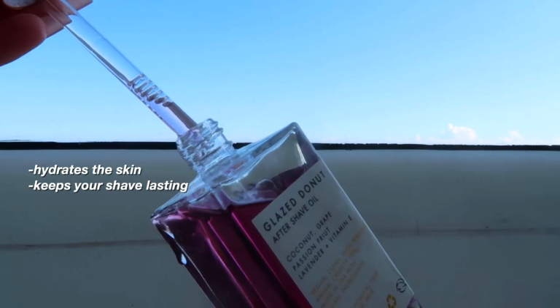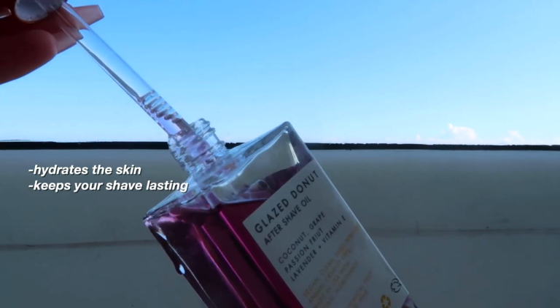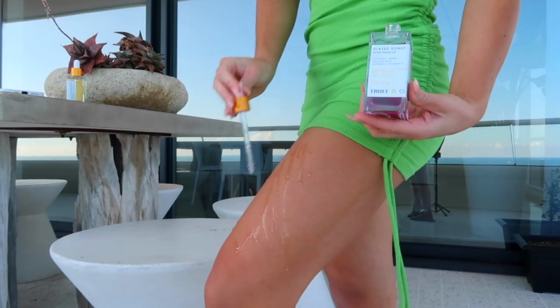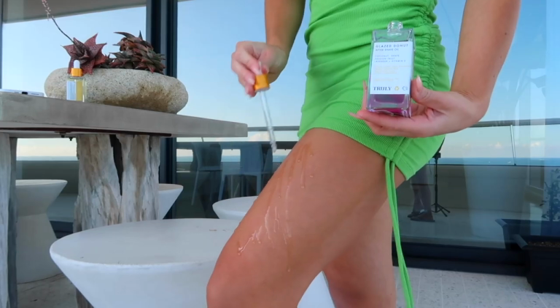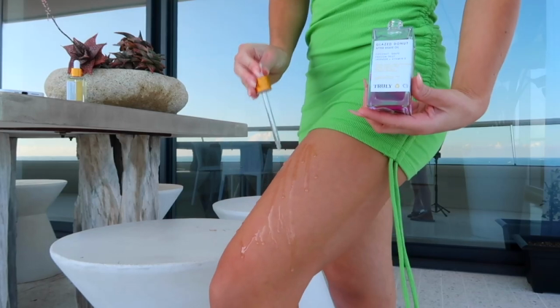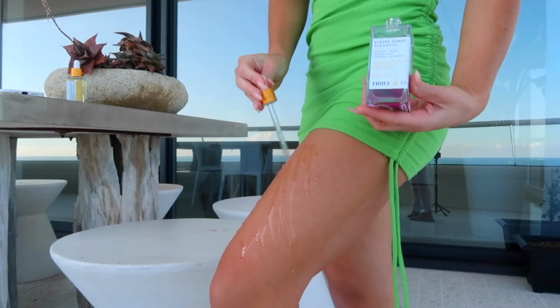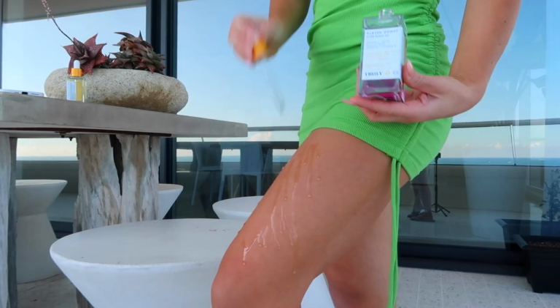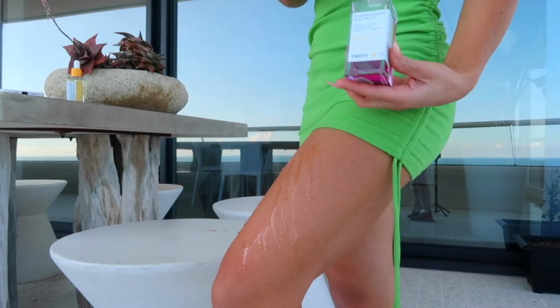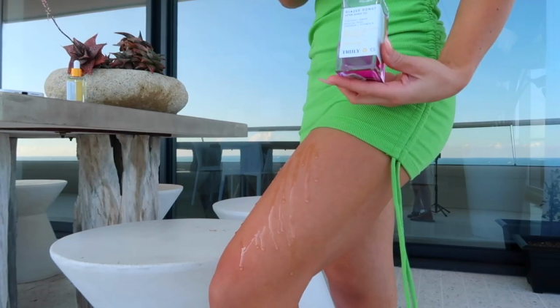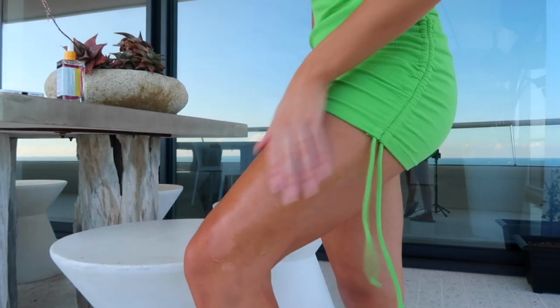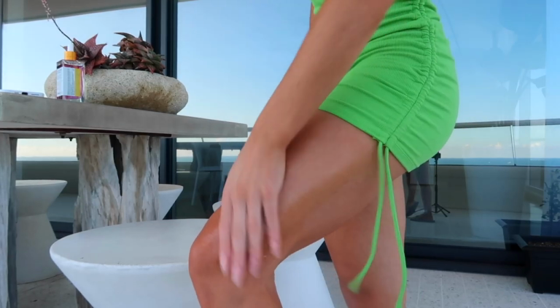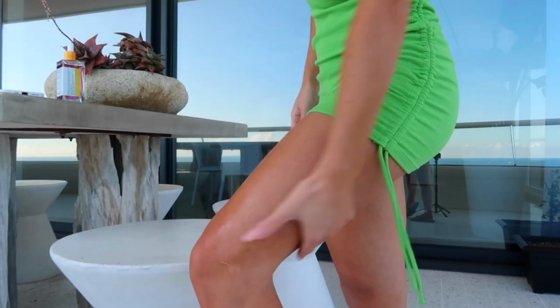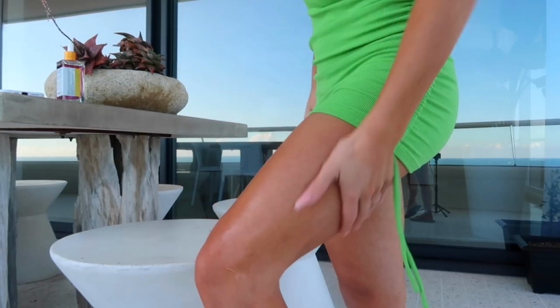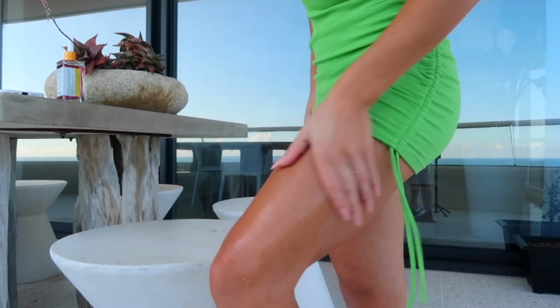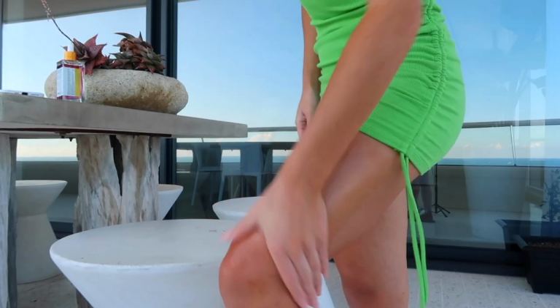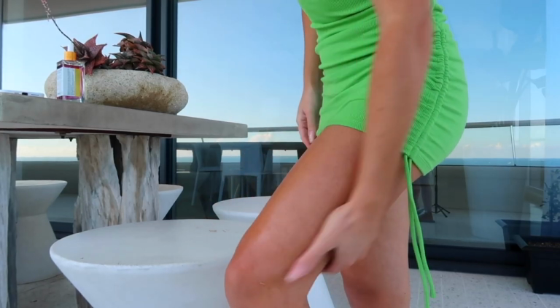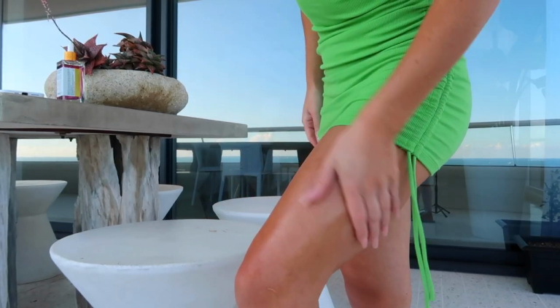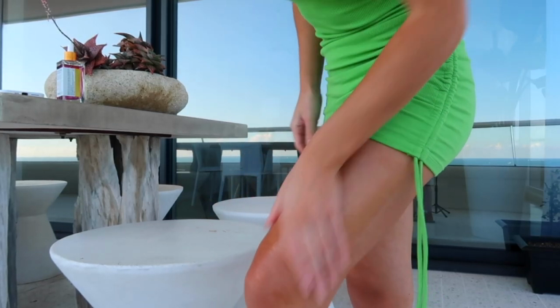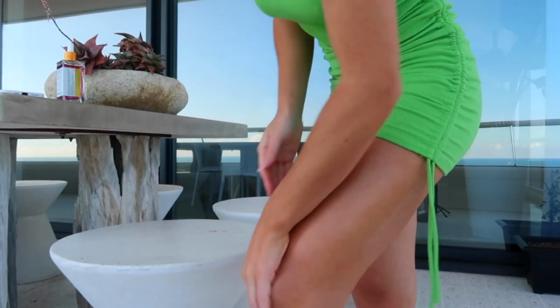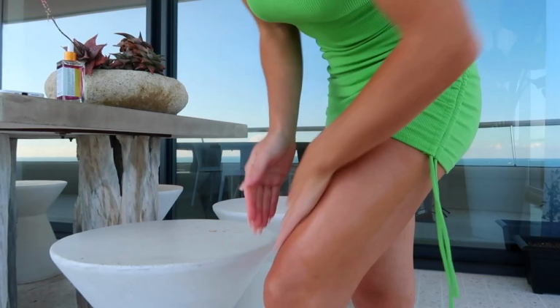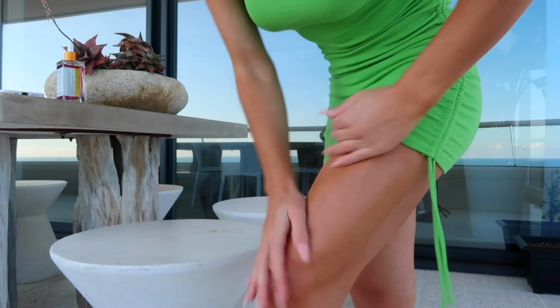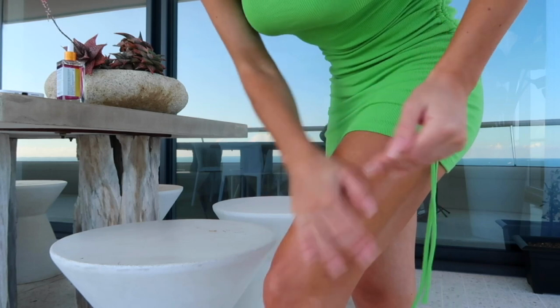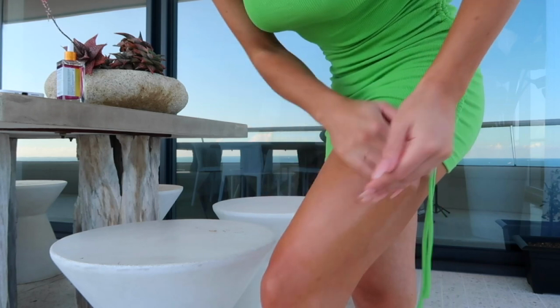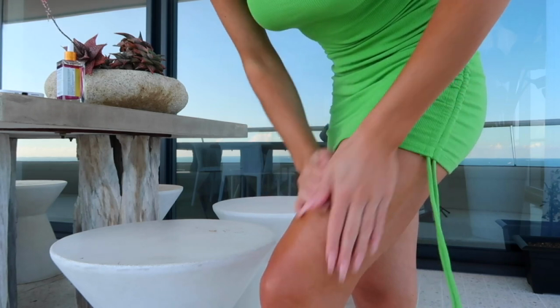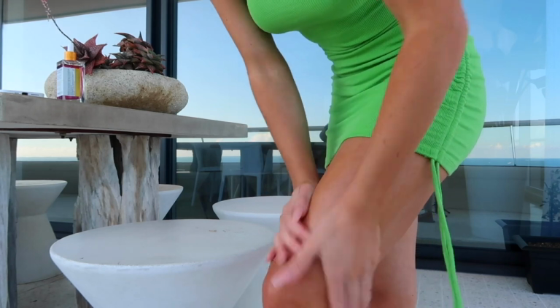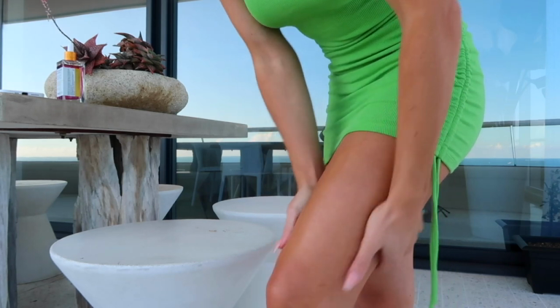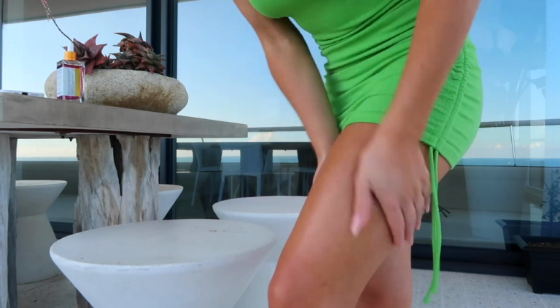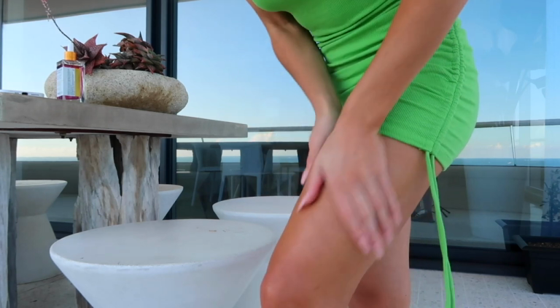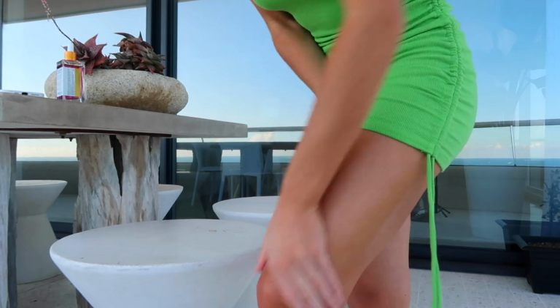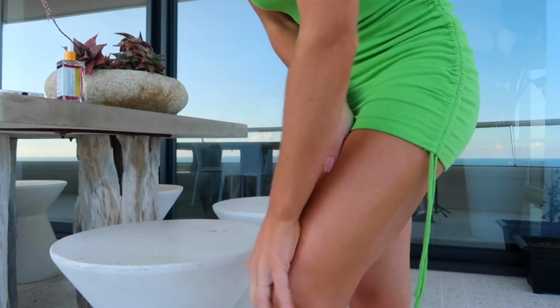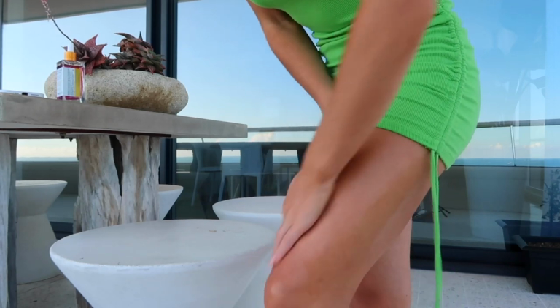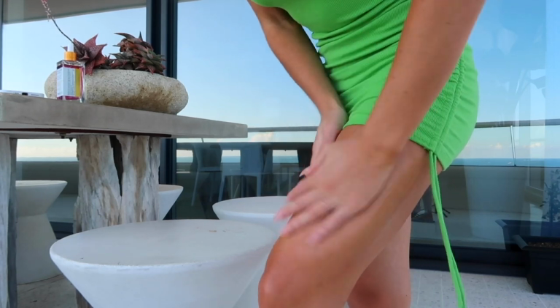Glaze Donut is a super lightweight hydrator. It treats and prevents razor bumps, burns, and irritation, and leaves you smelling like a glazed donut.